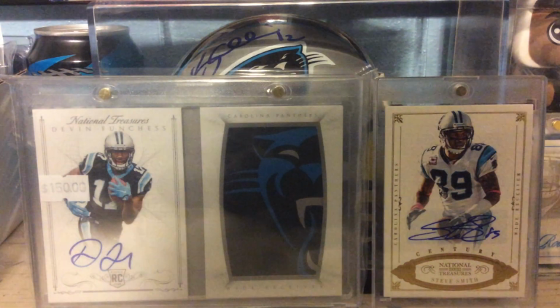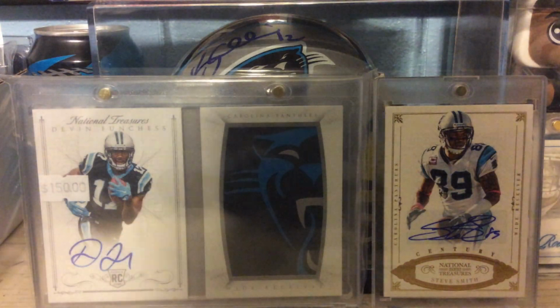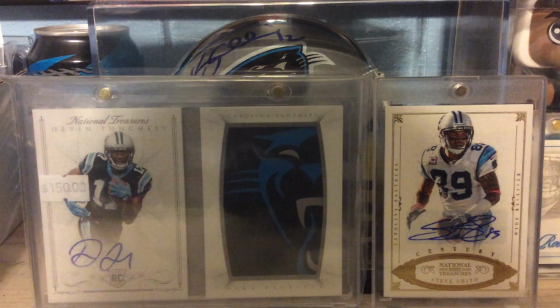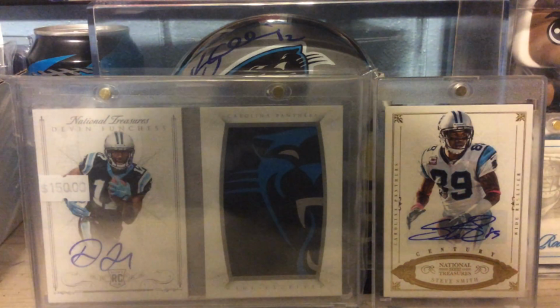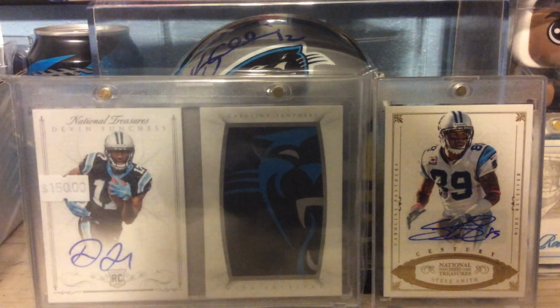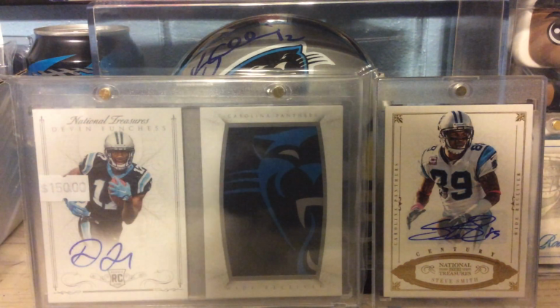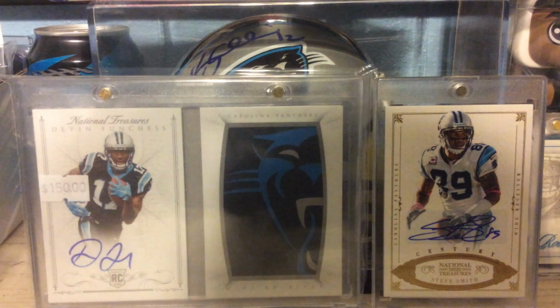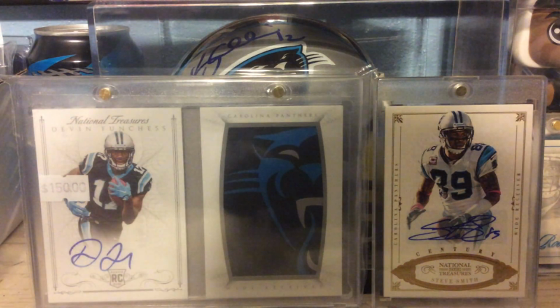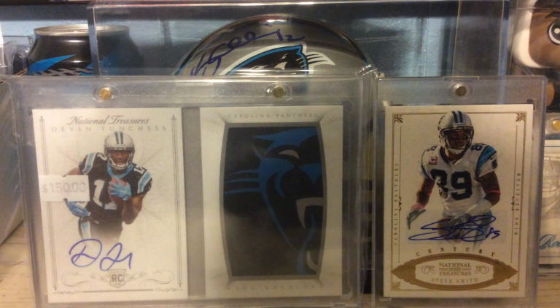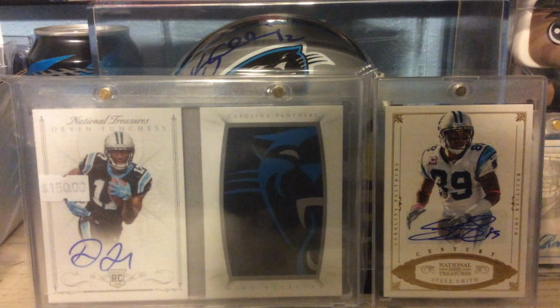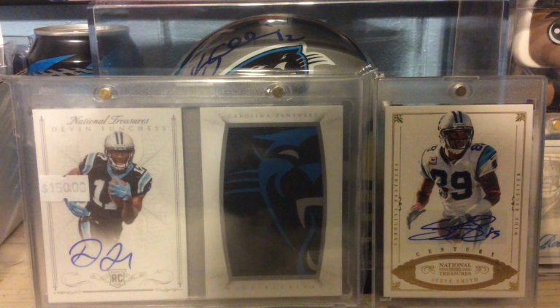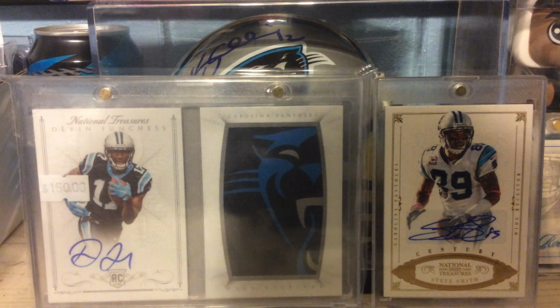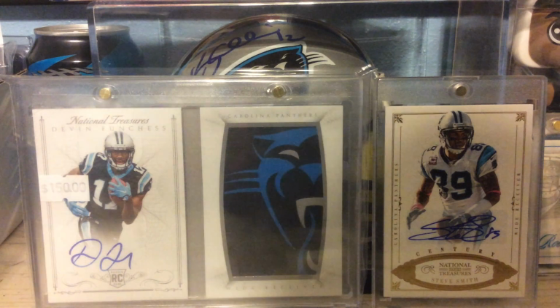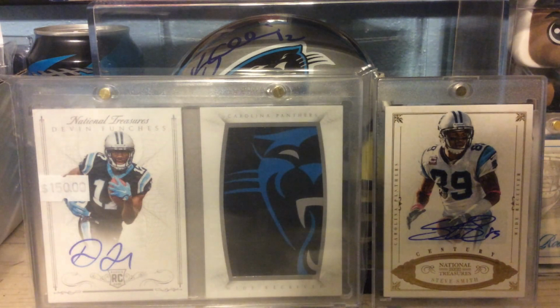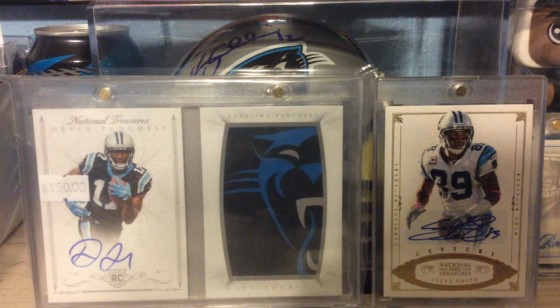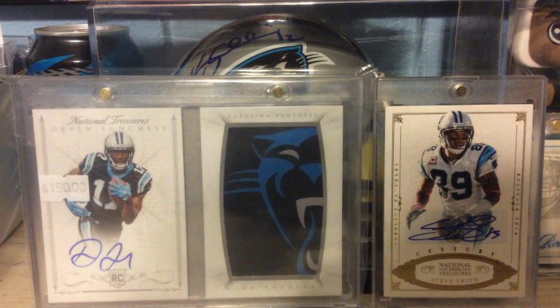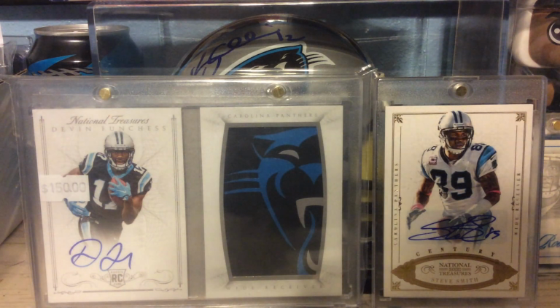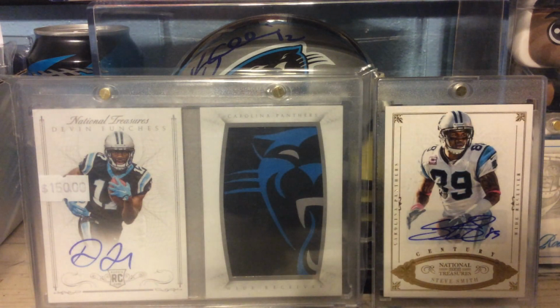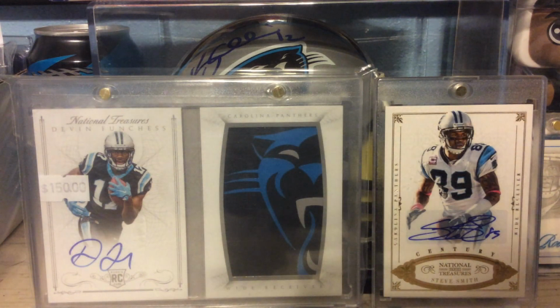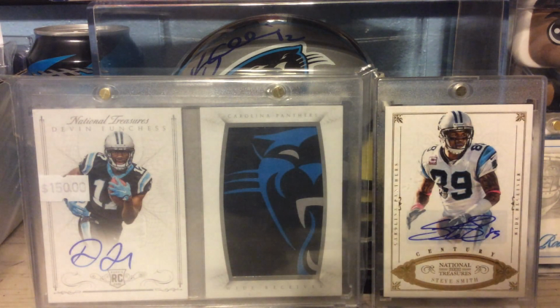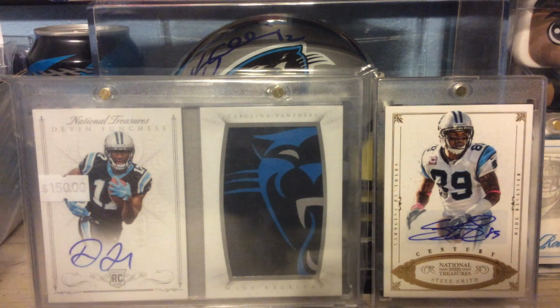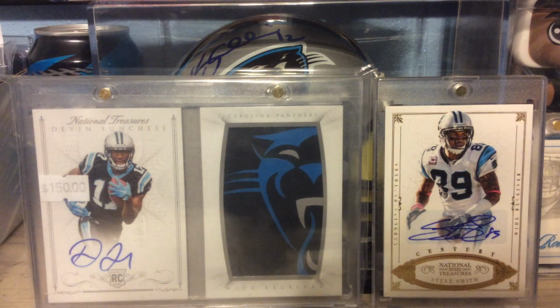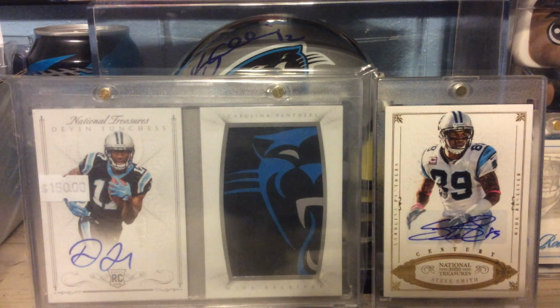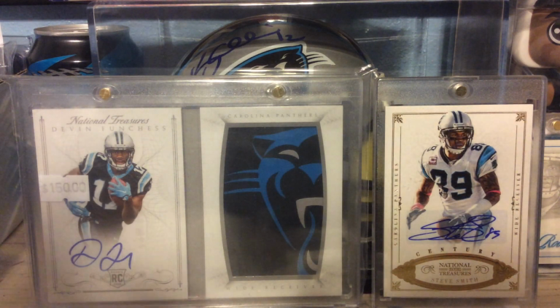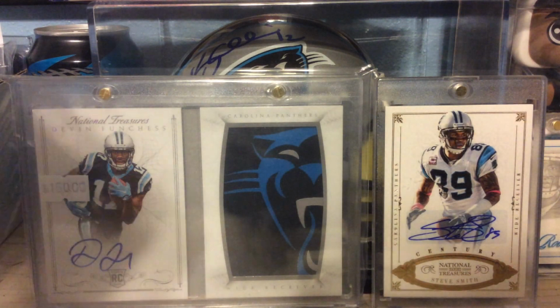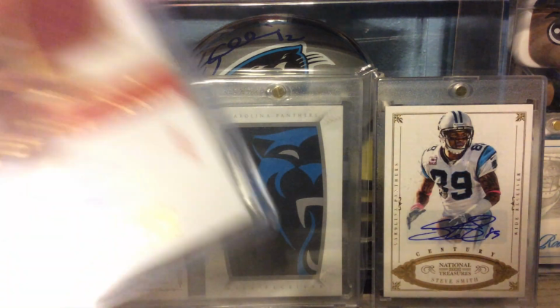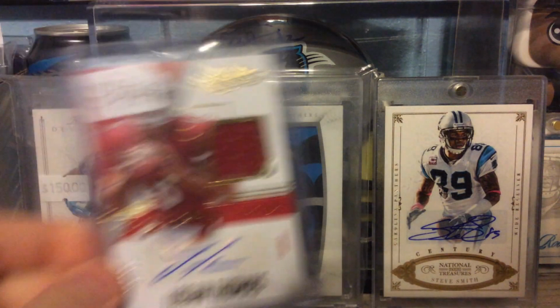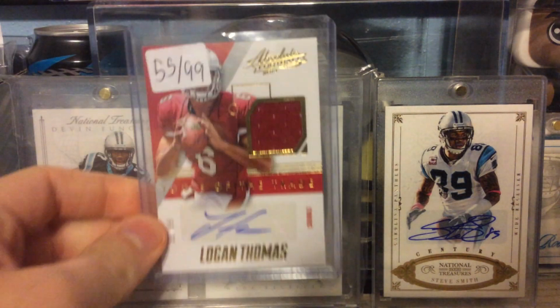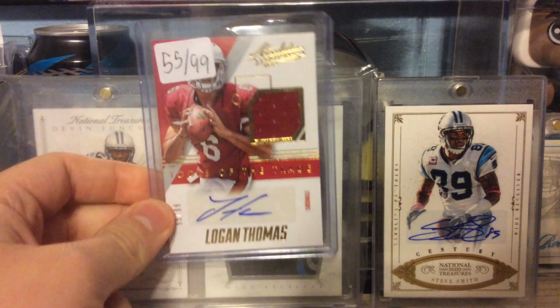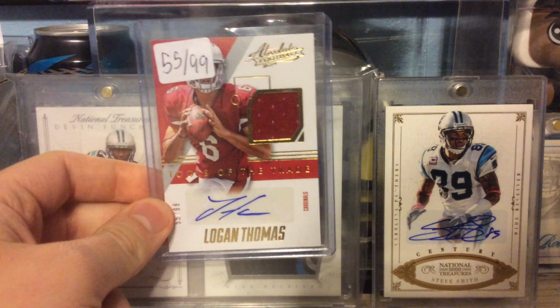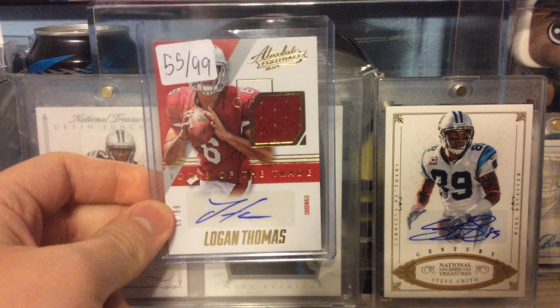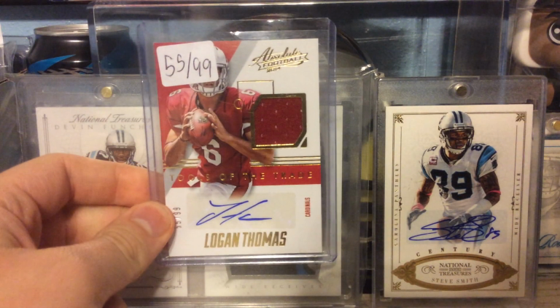Out of 2014 Absolute, this is the Patch Autograph Tools of the Trade, numbered to 99, of Logan Thomas.